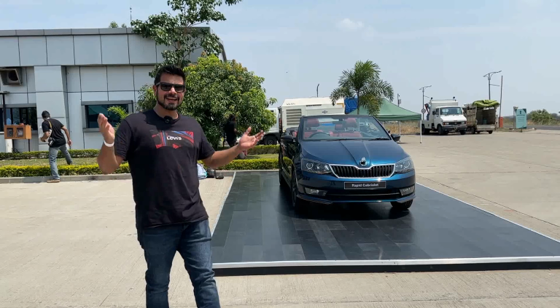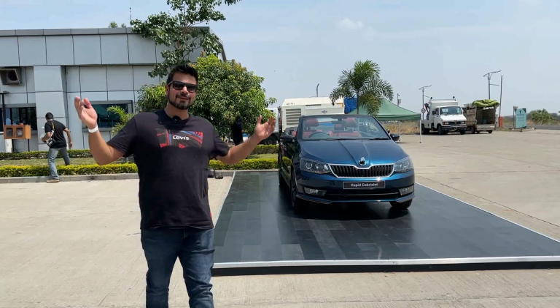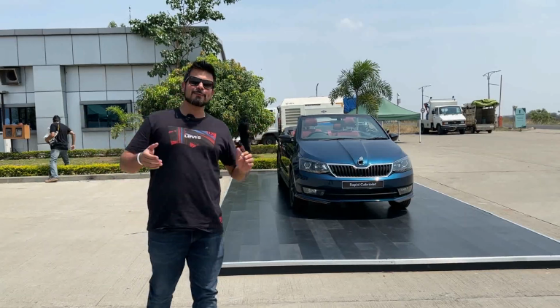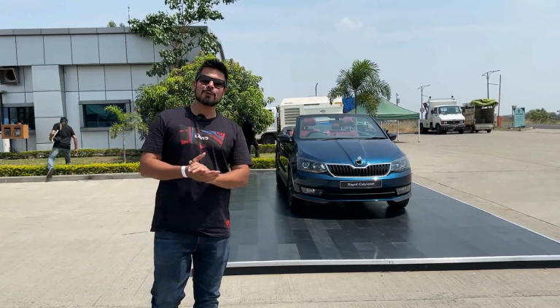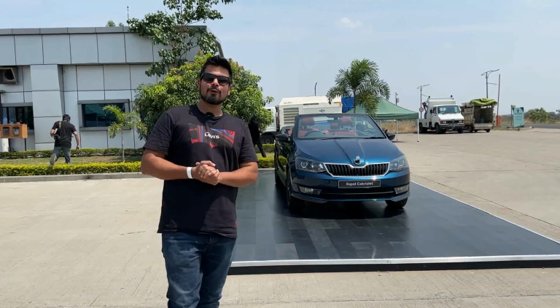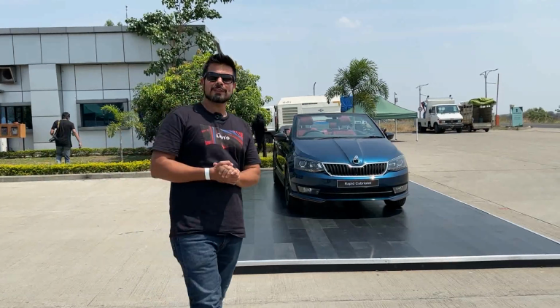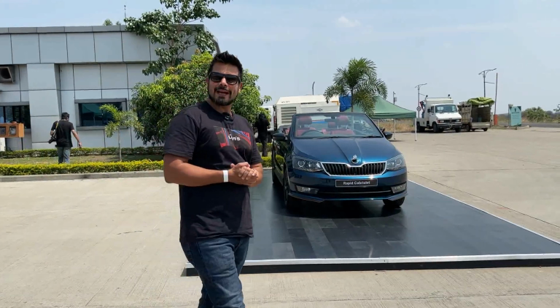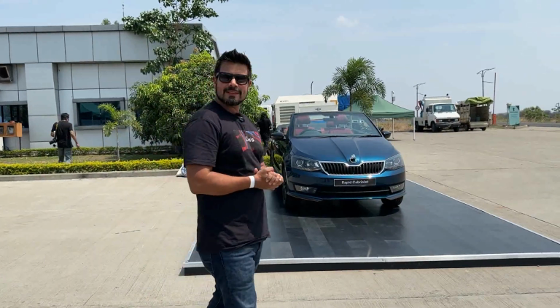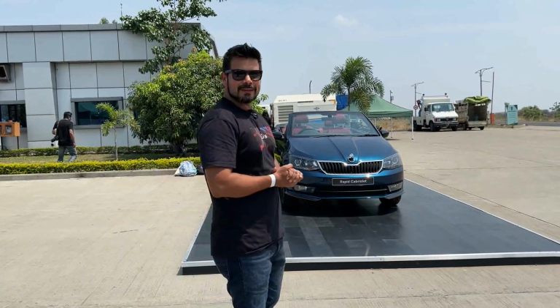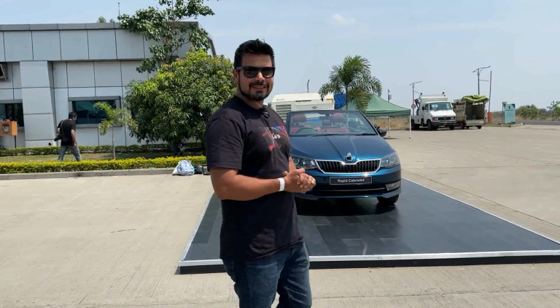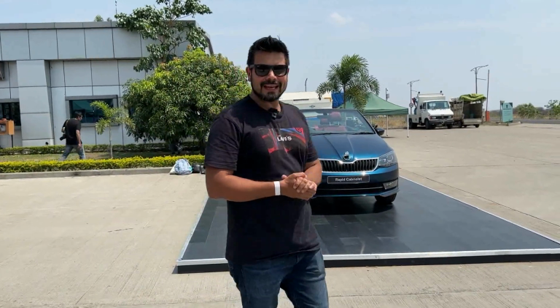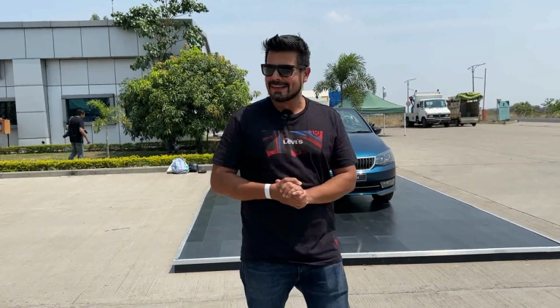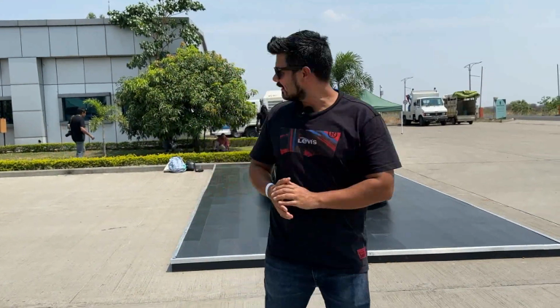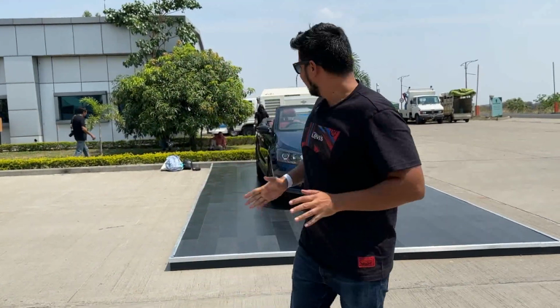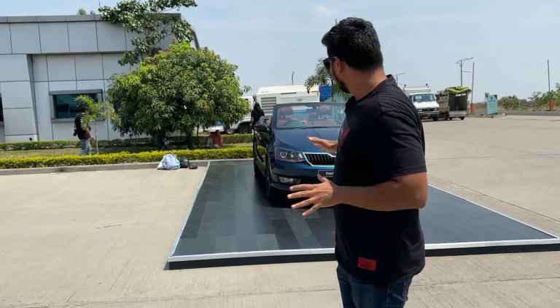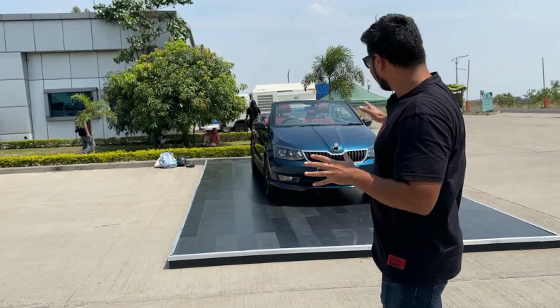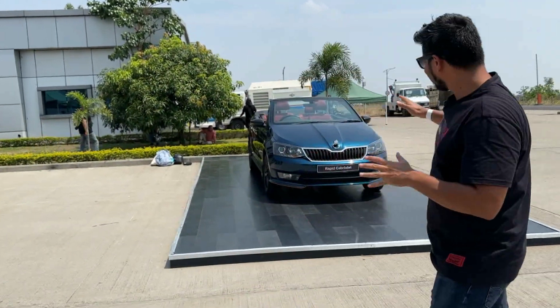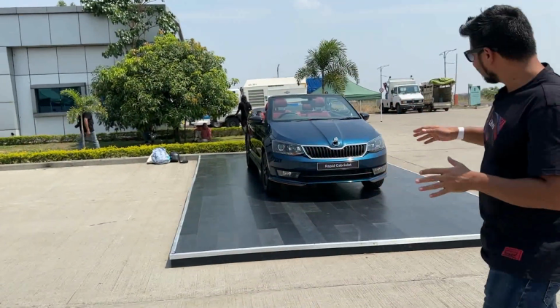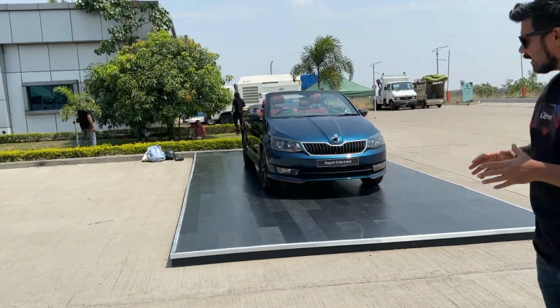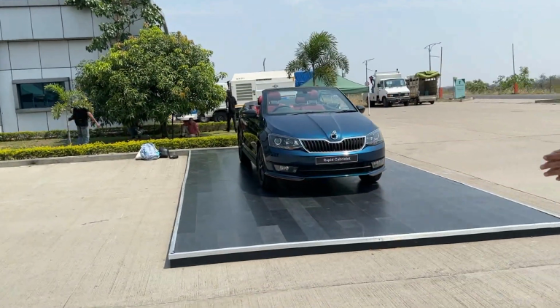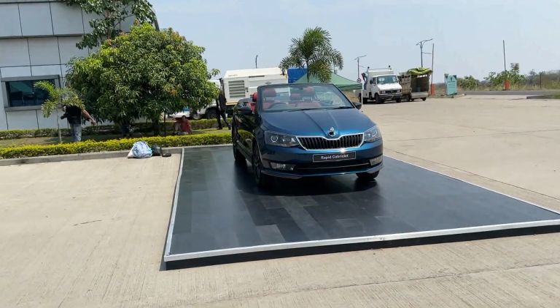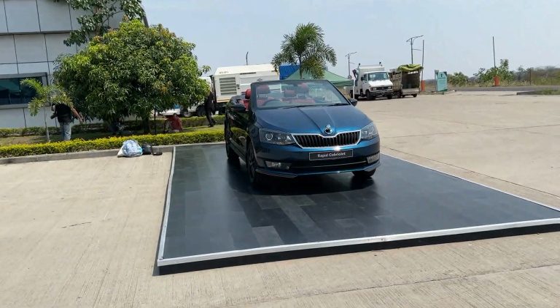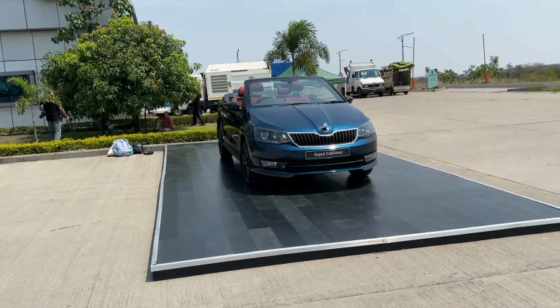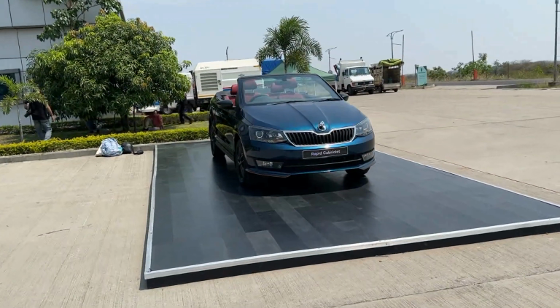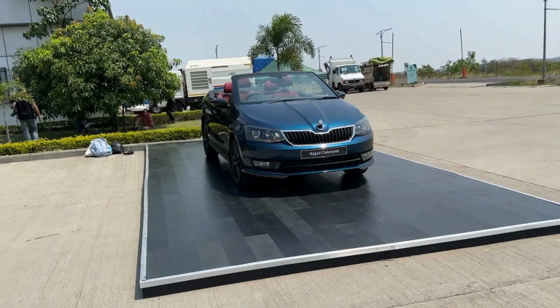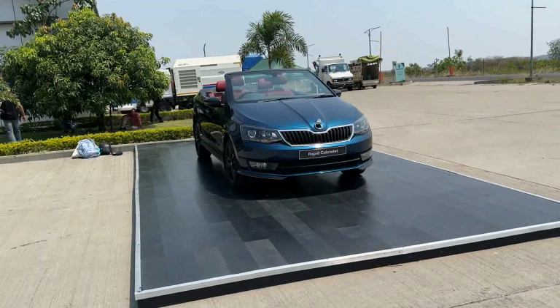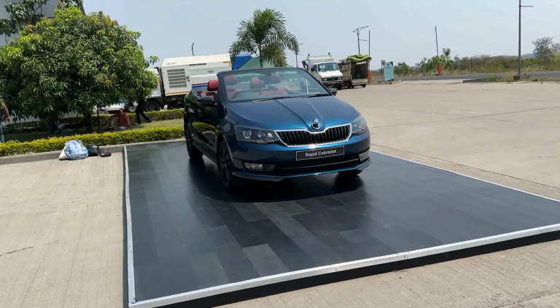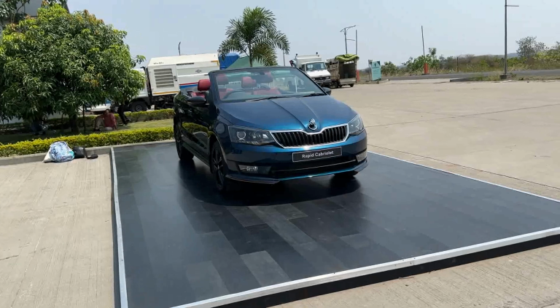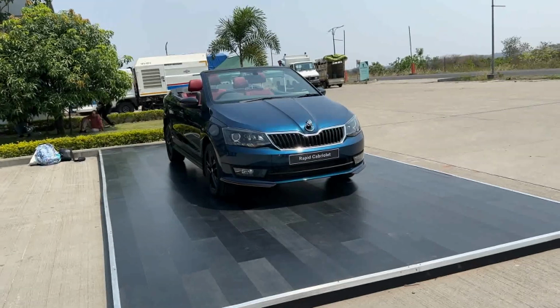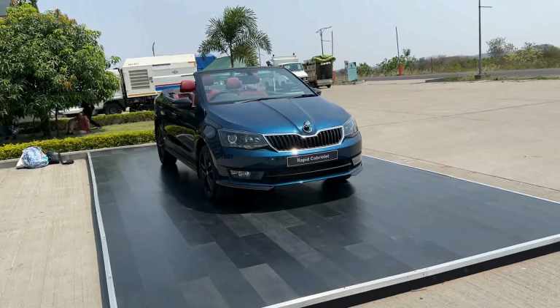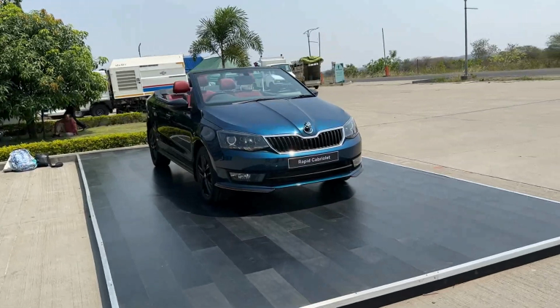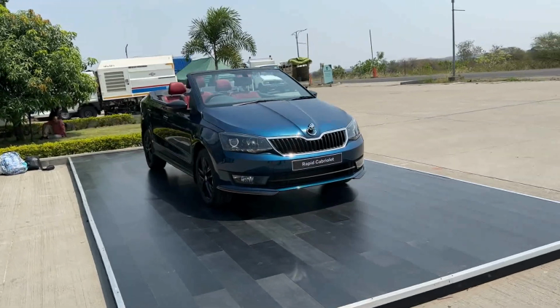Hey guys, welcome to Motor Roids. My name is Amit, and this rather unusual looking car is the Rapid Cabriolet.